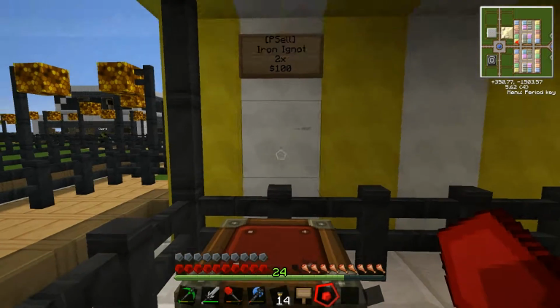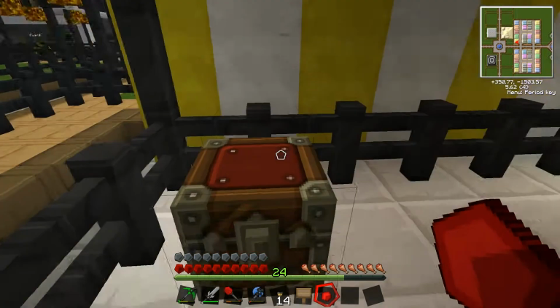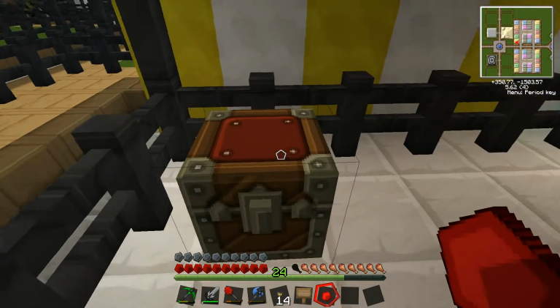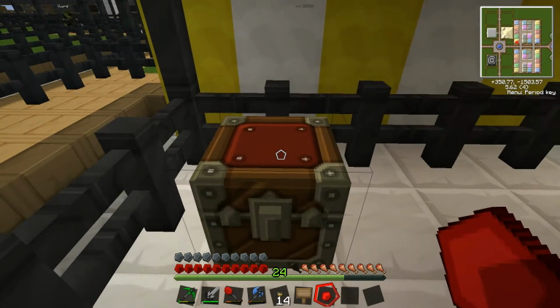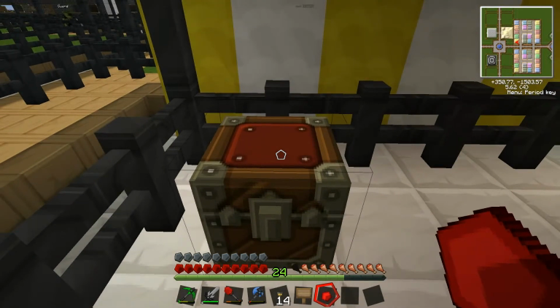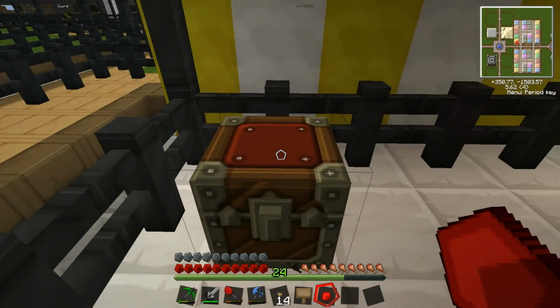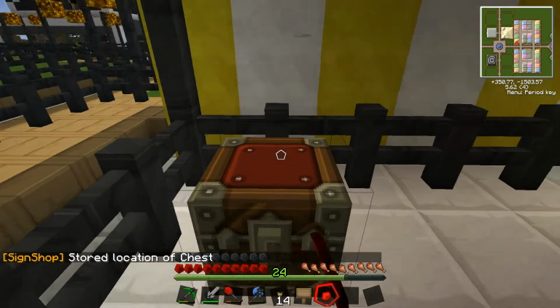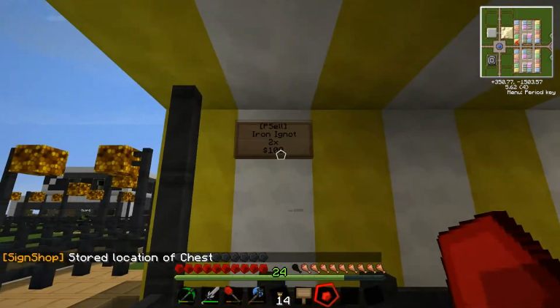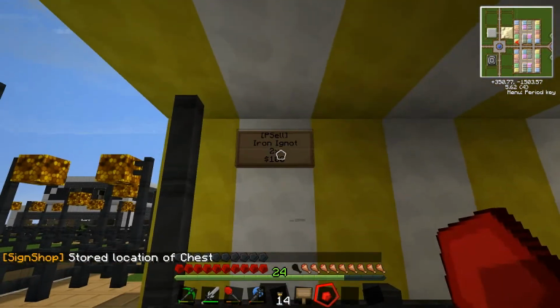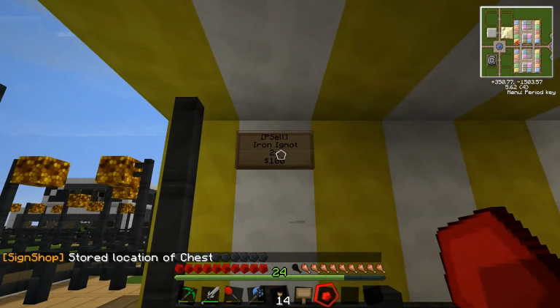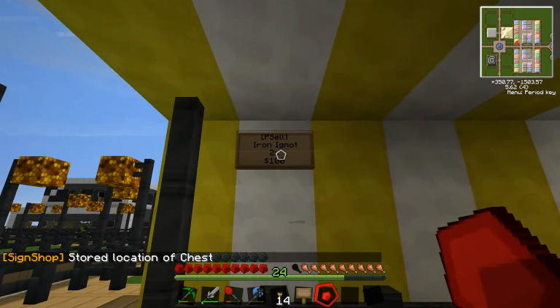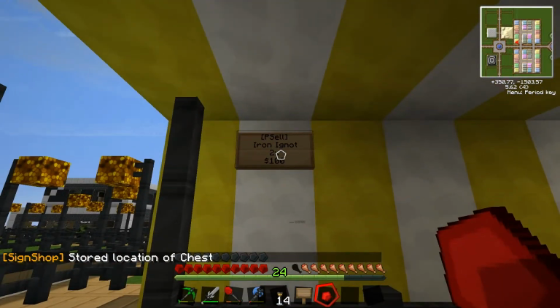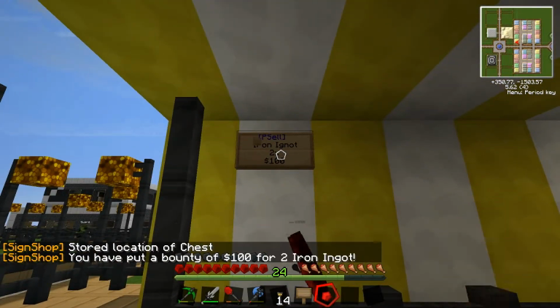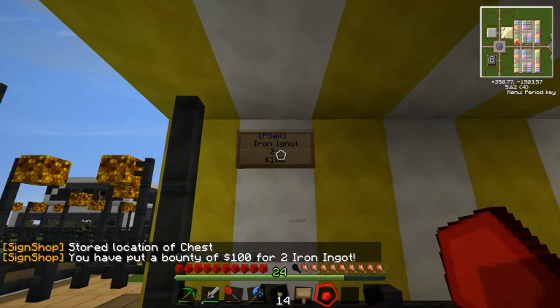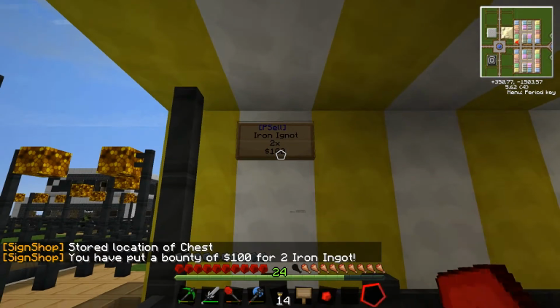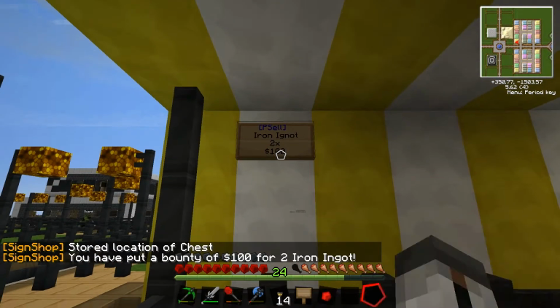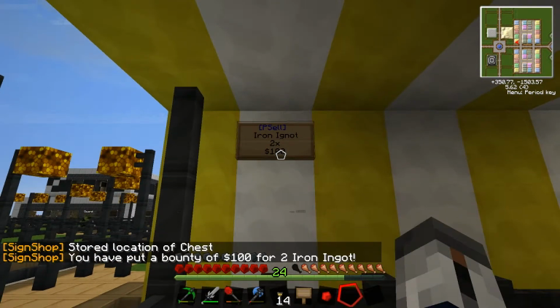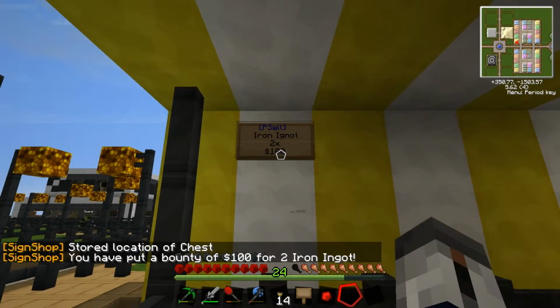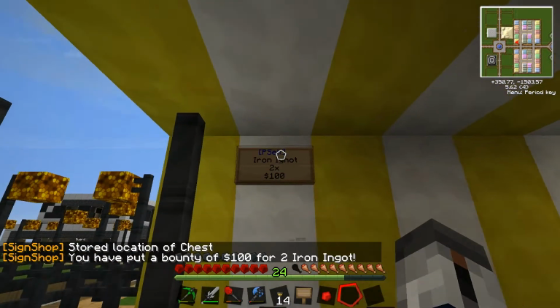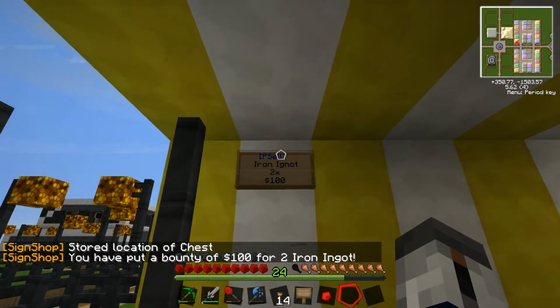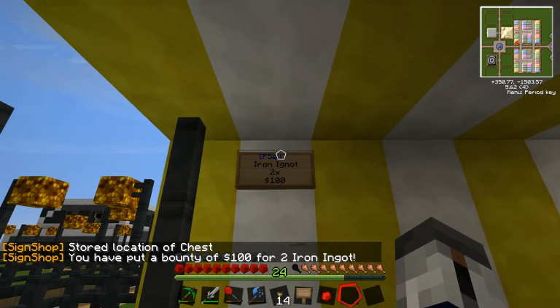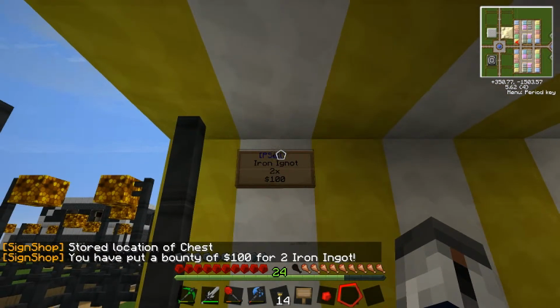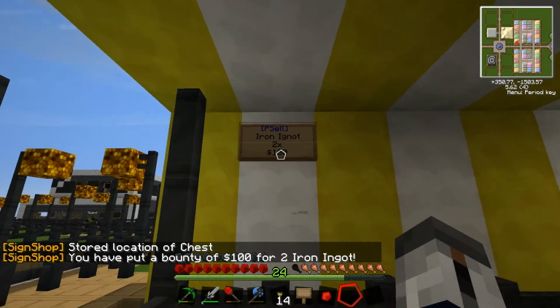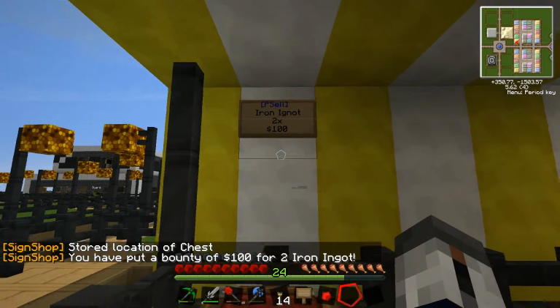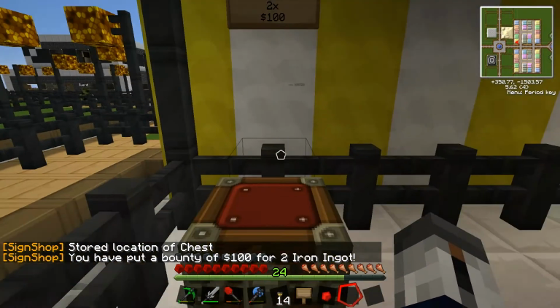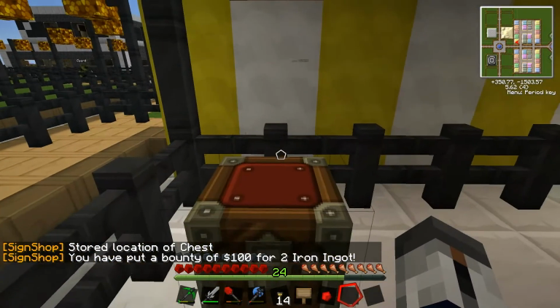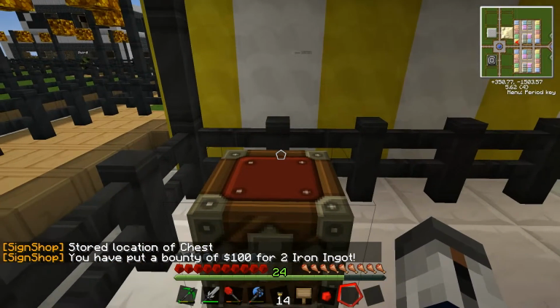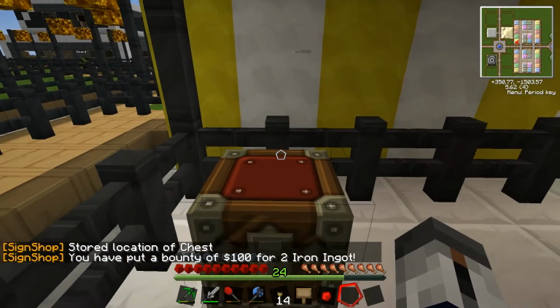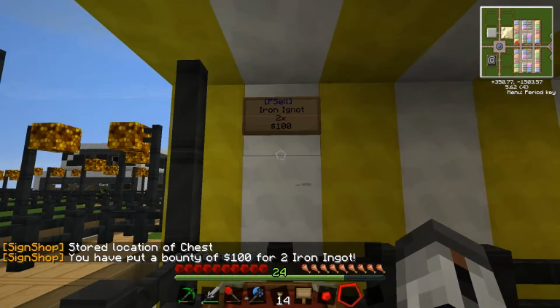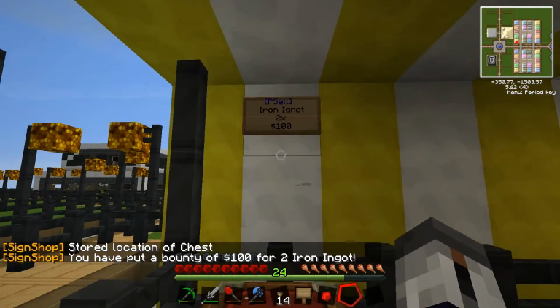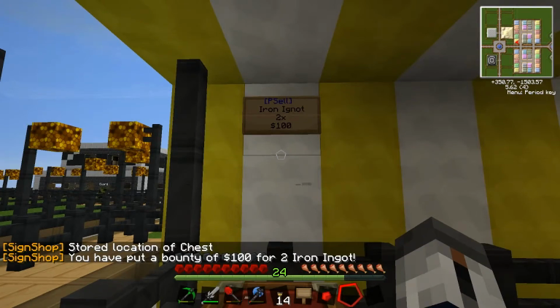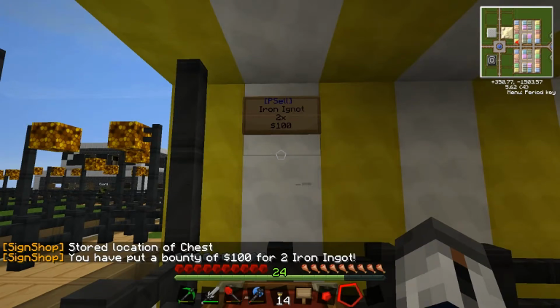Now you left click the redstone, and you left click the sign. And now you can sell two iron ingots to the shop.